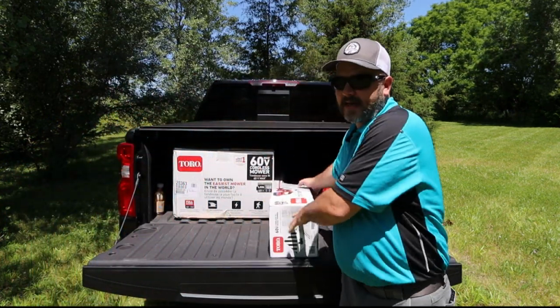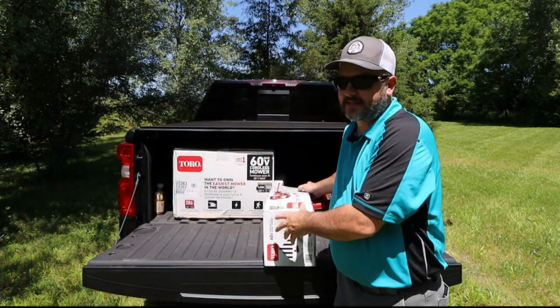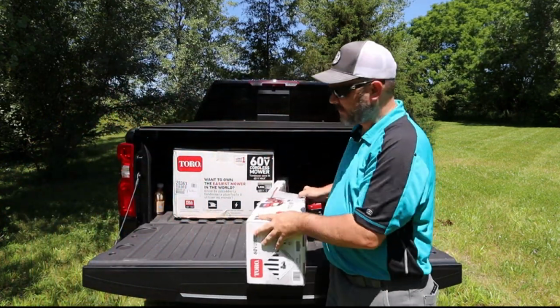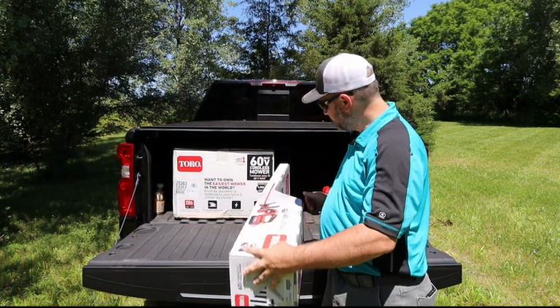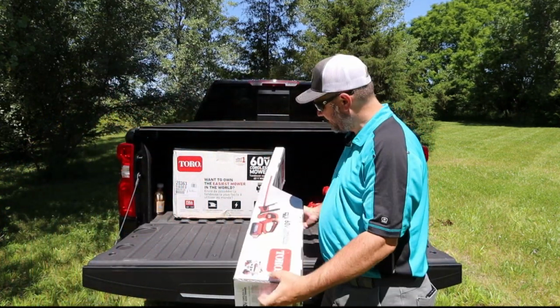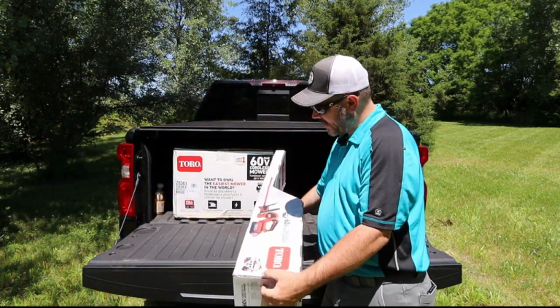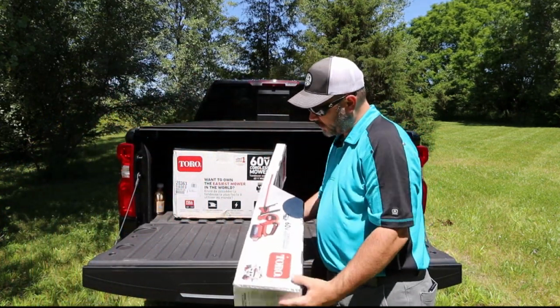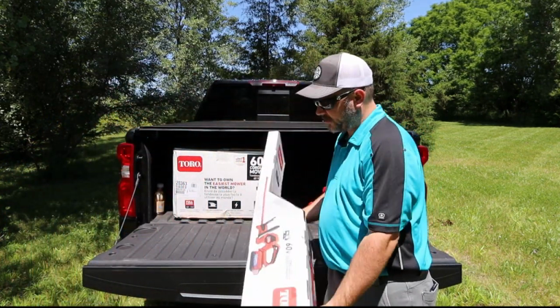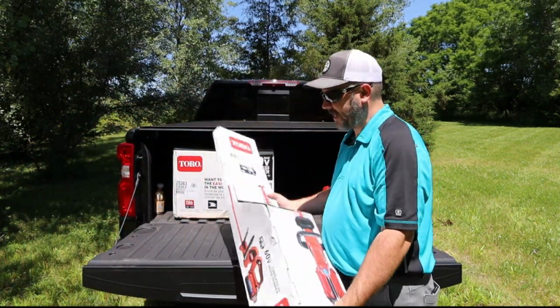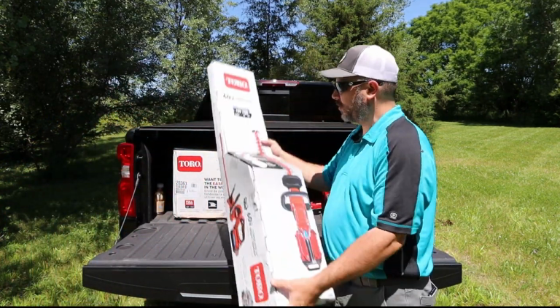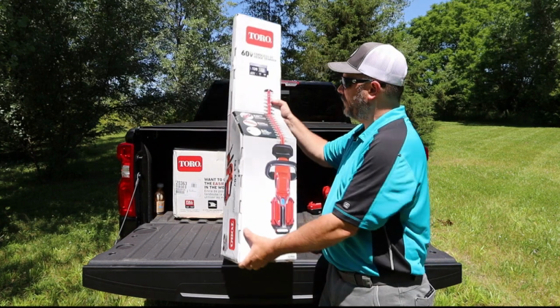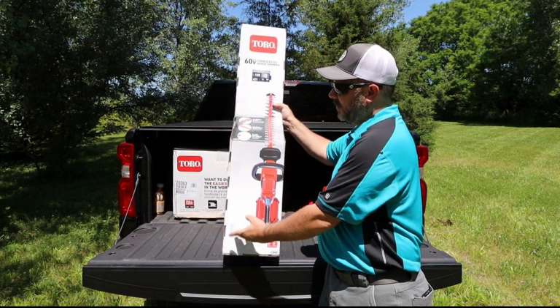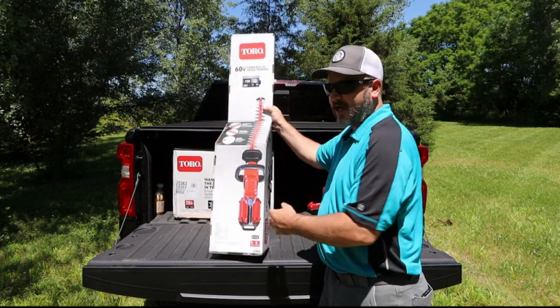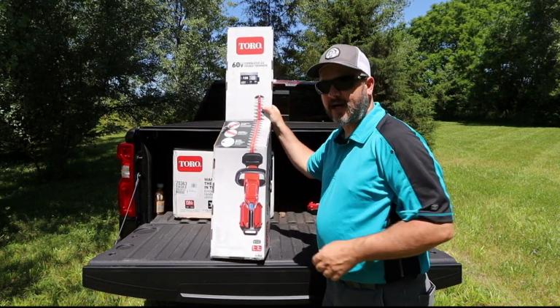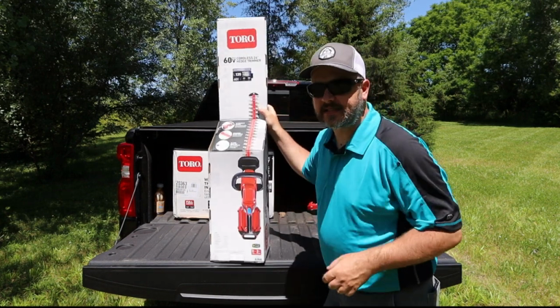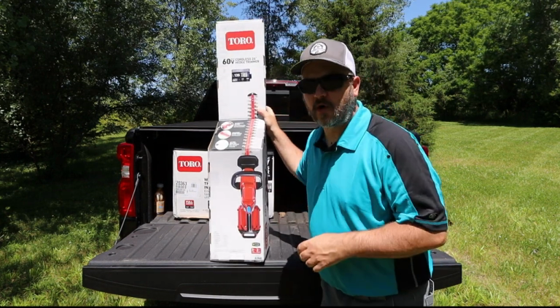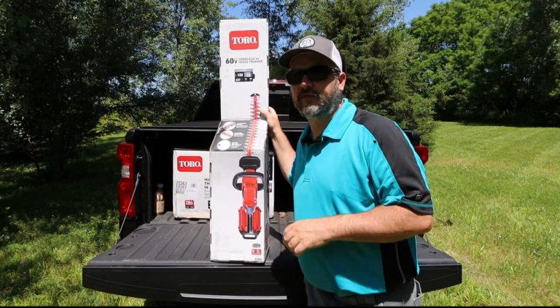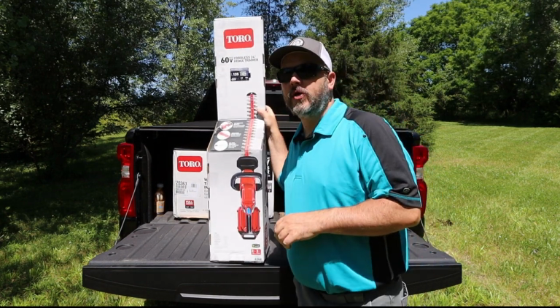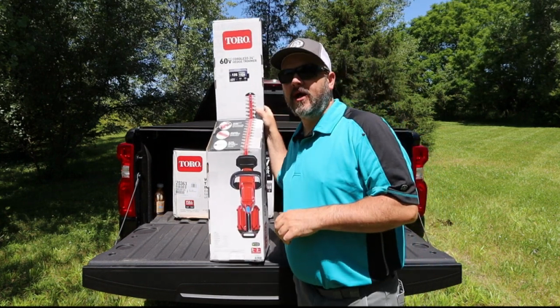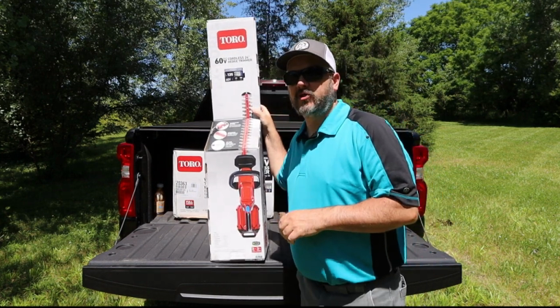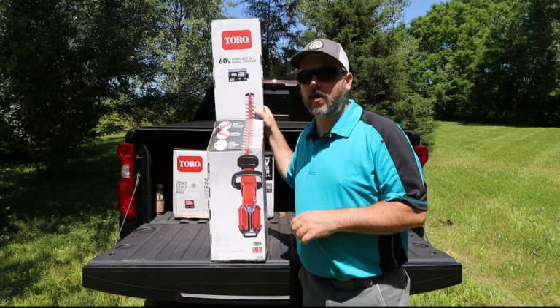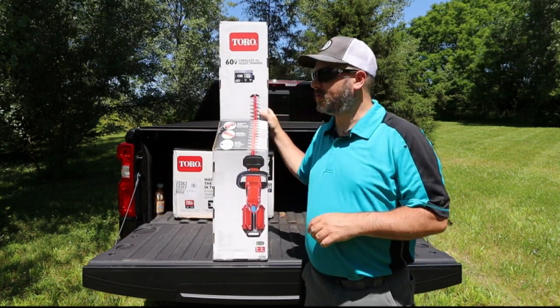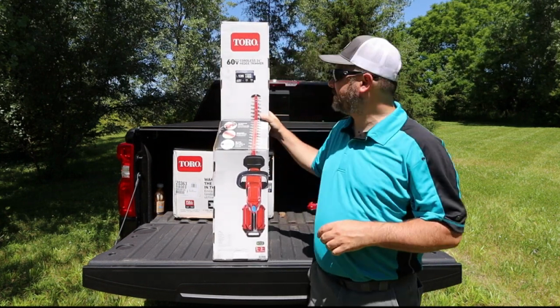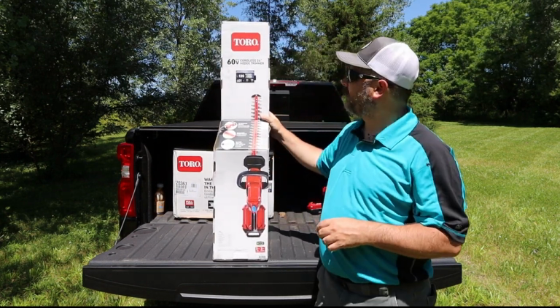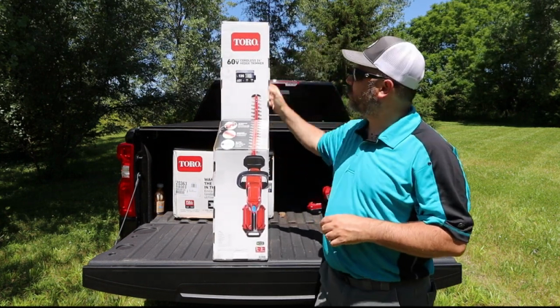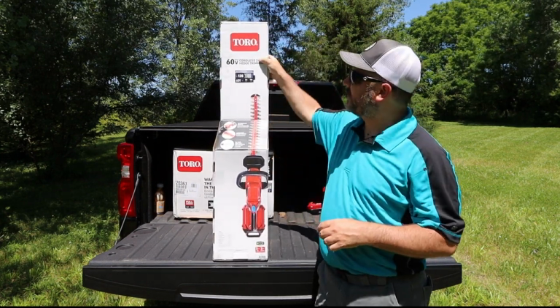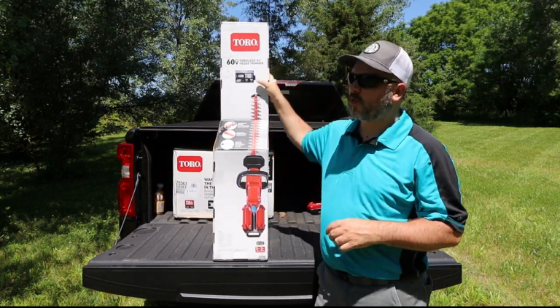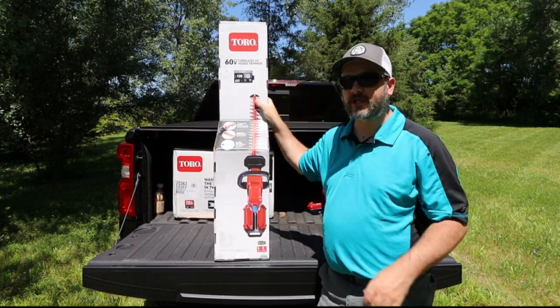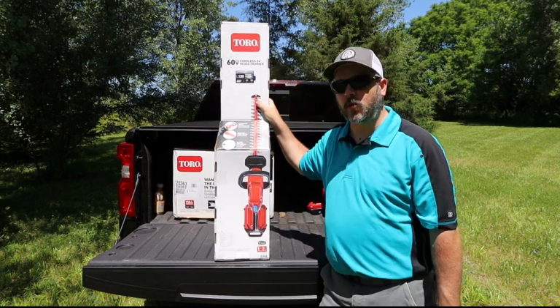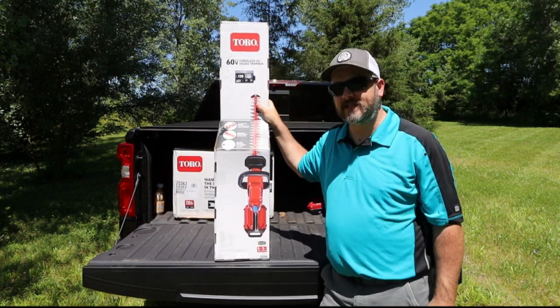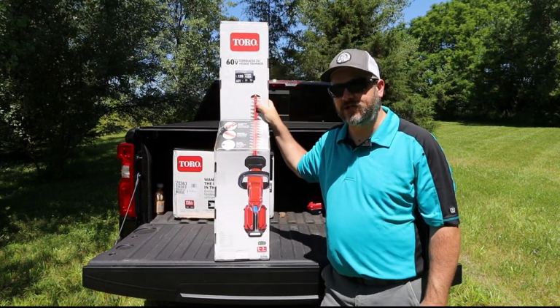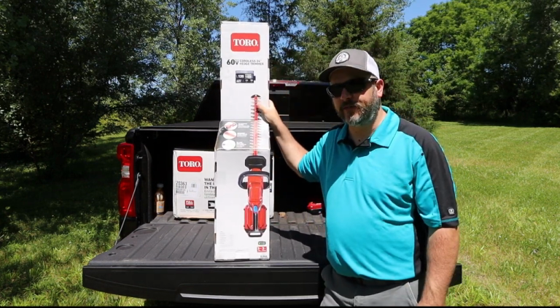Welcome back to this episode of G4 Outdoors. Today we're going to be doing an unboxing and overview of the Toro 60-volt 24-inch cordless hedge trimmer.